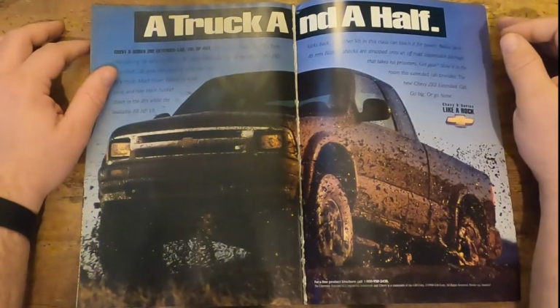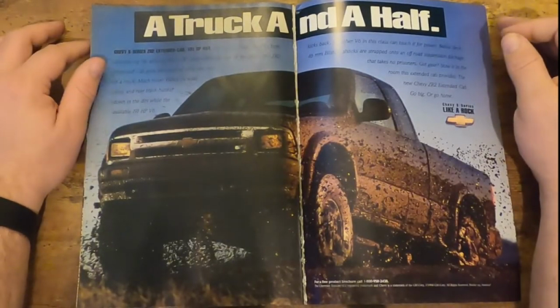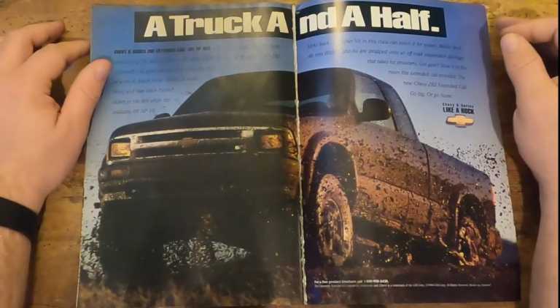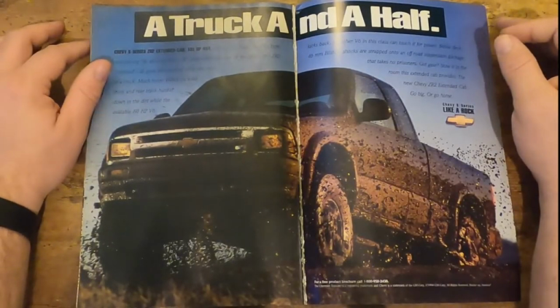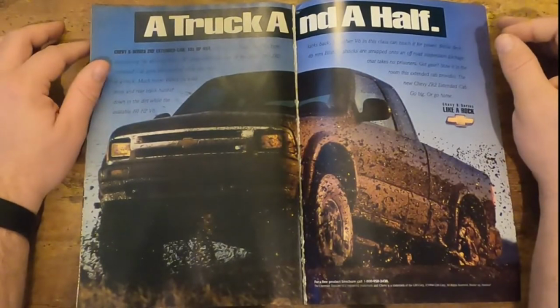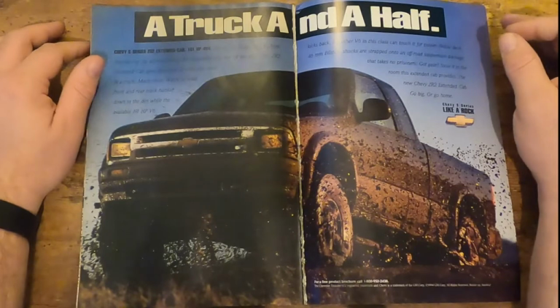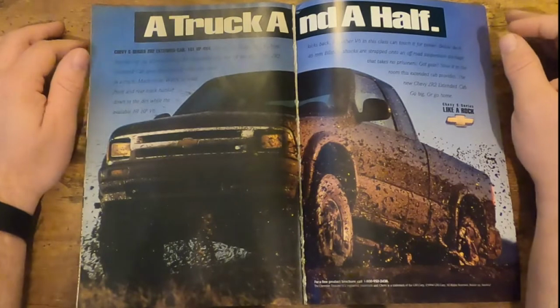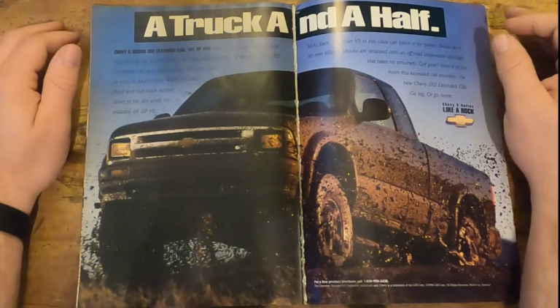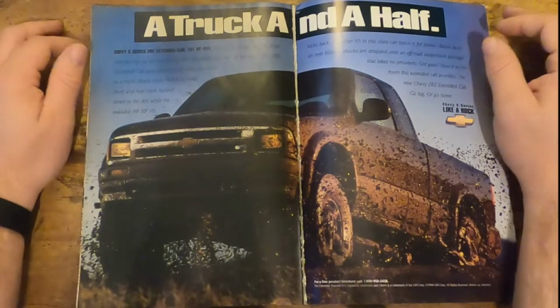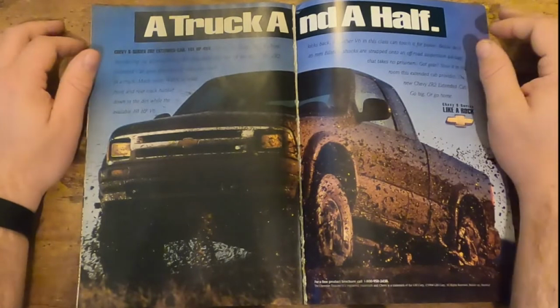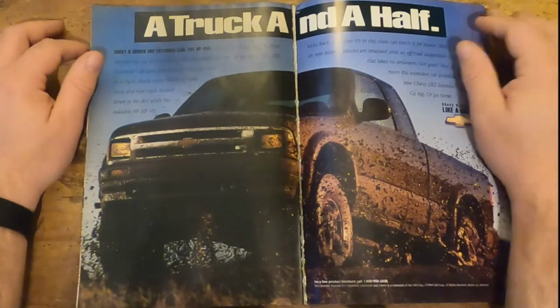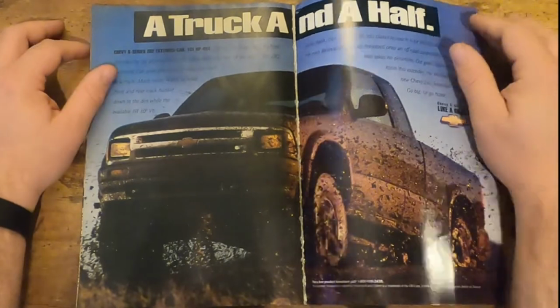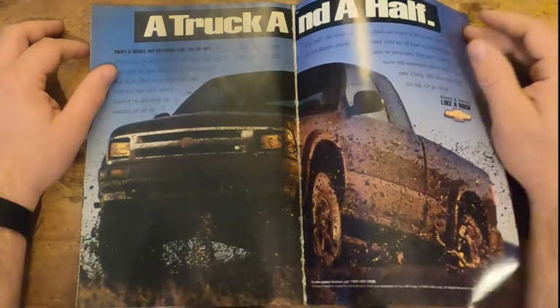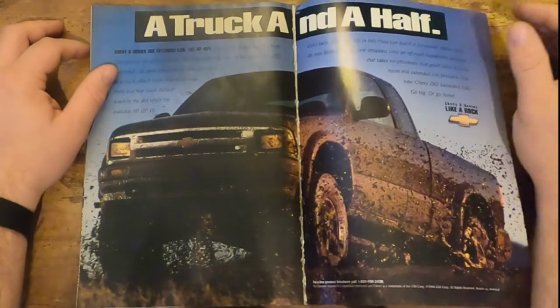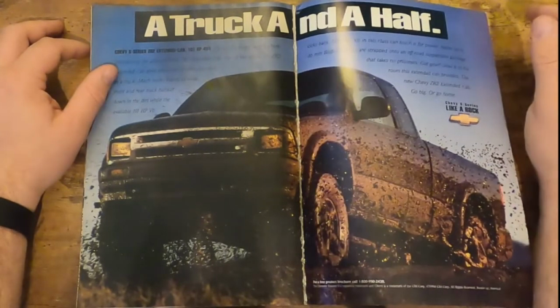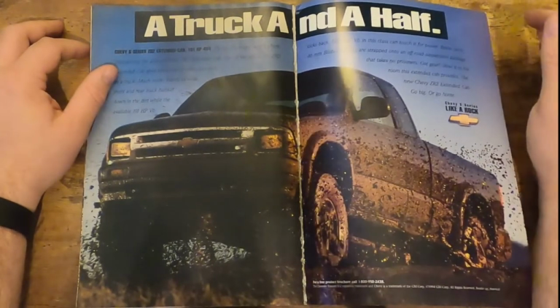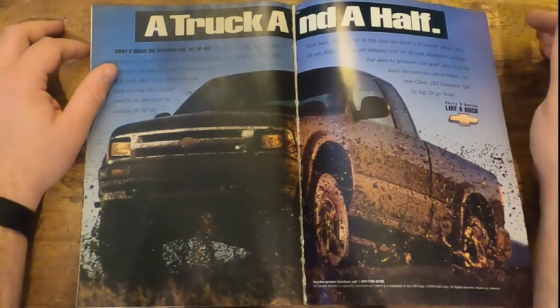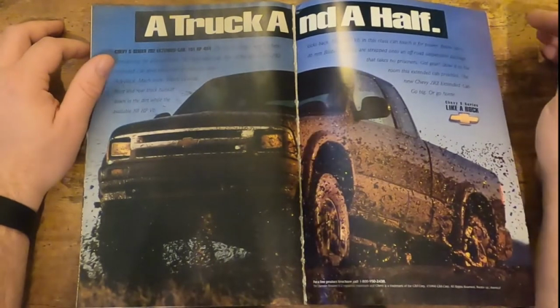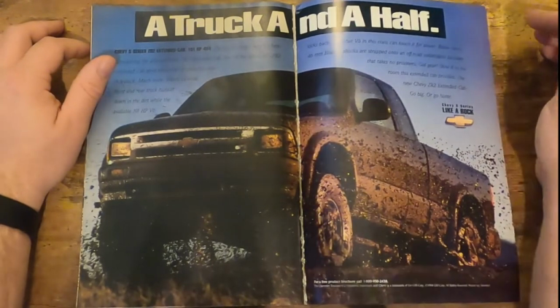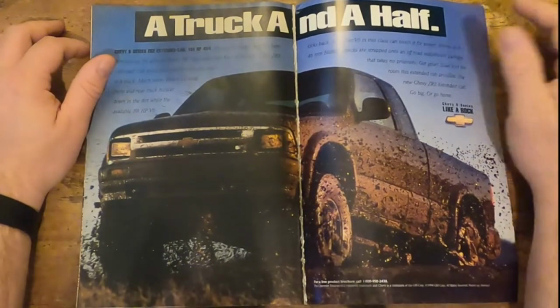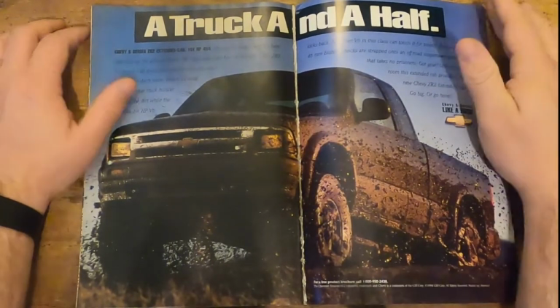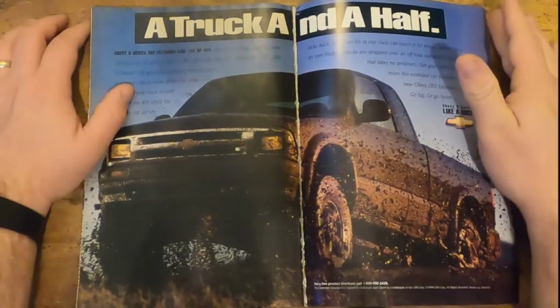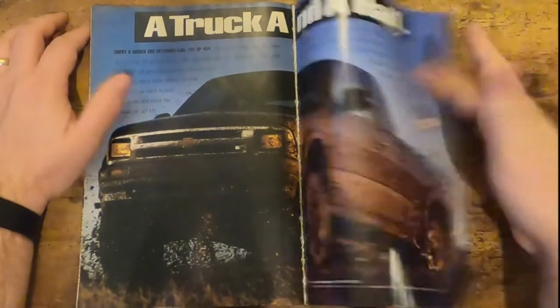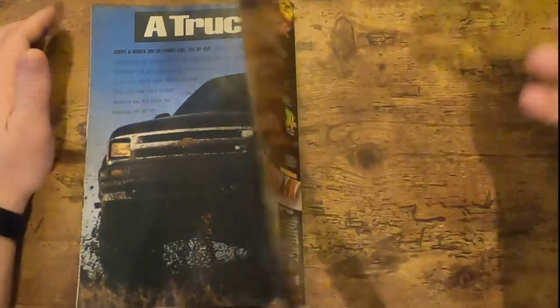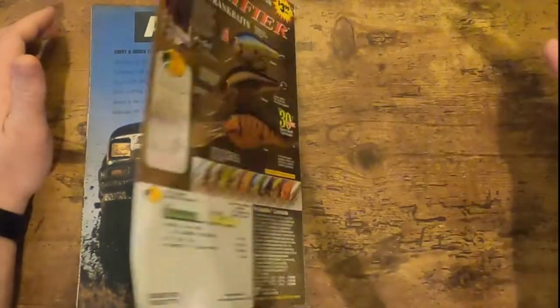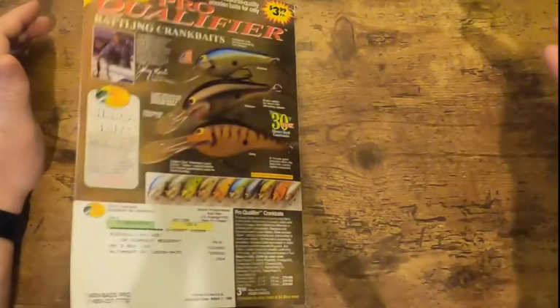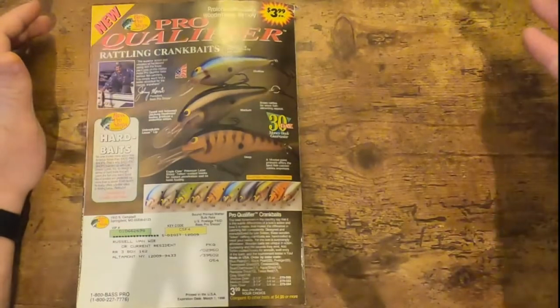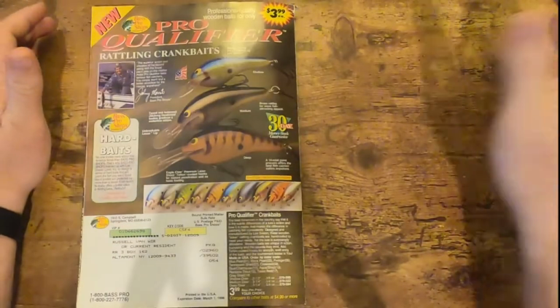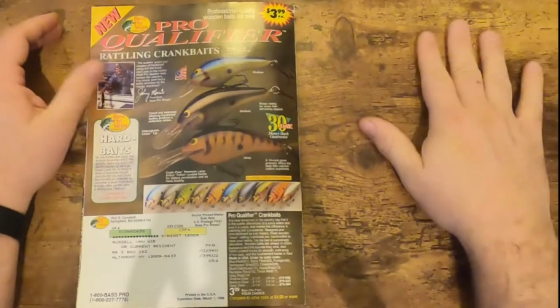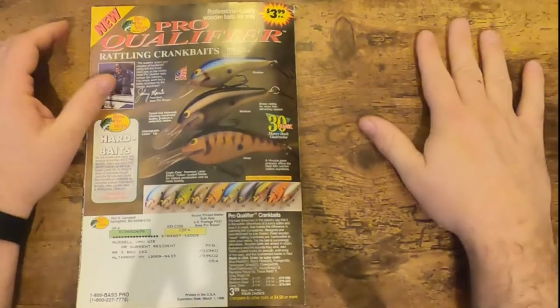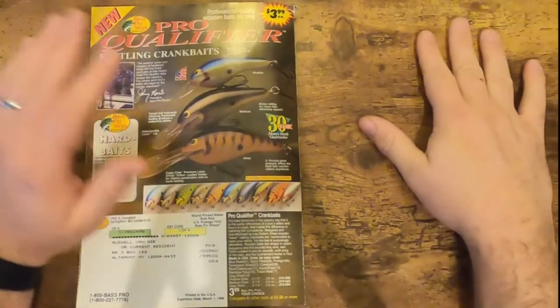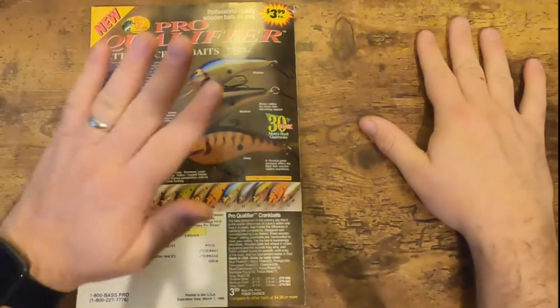And then here you go — a truck and a half. Like a rock. There it is folks.